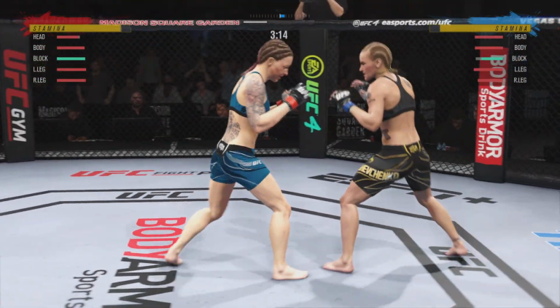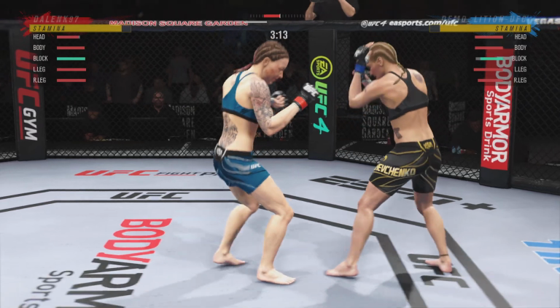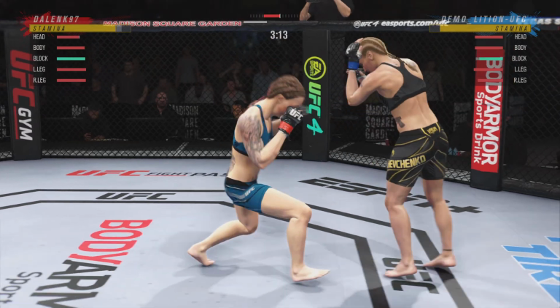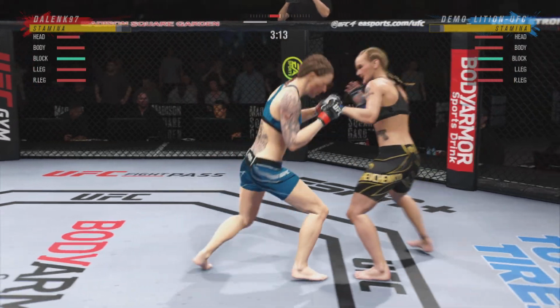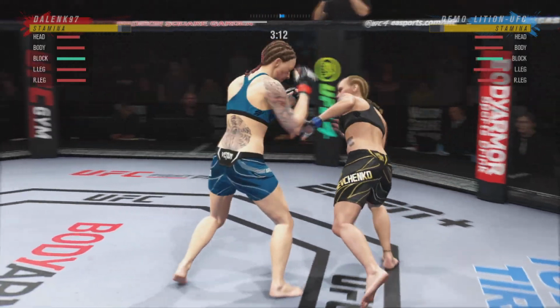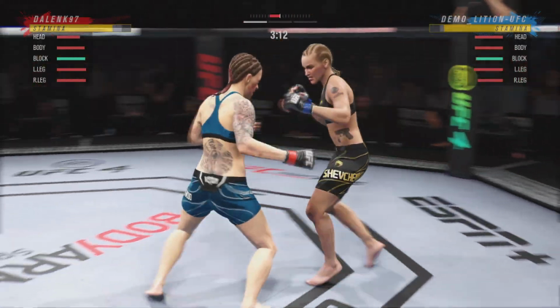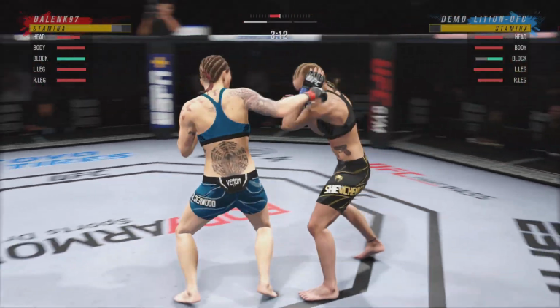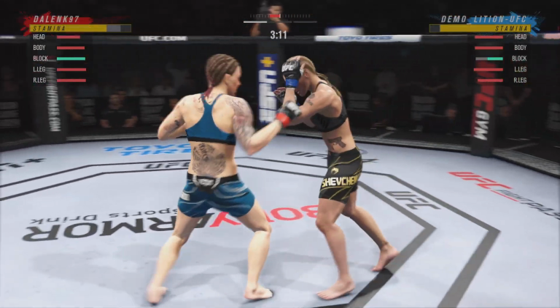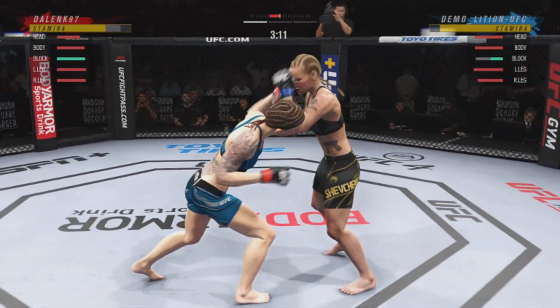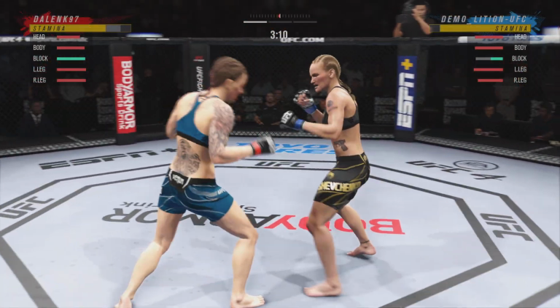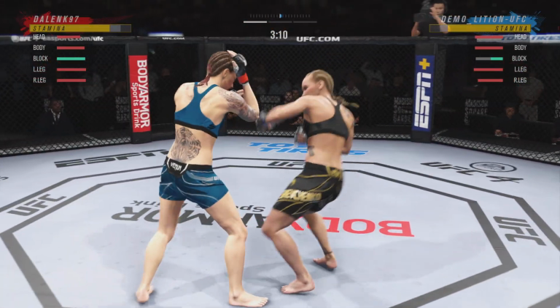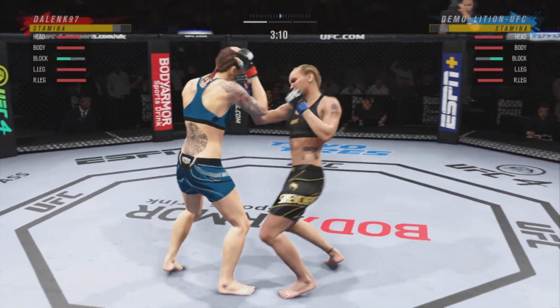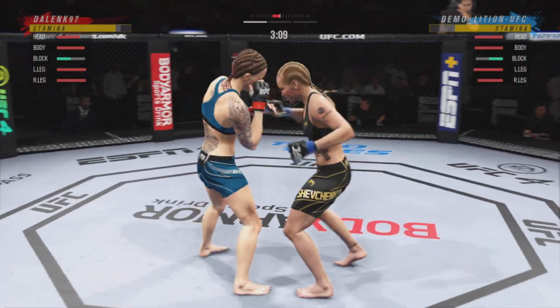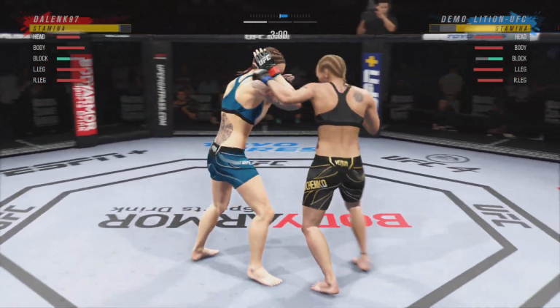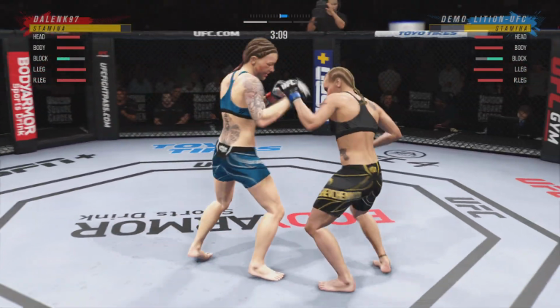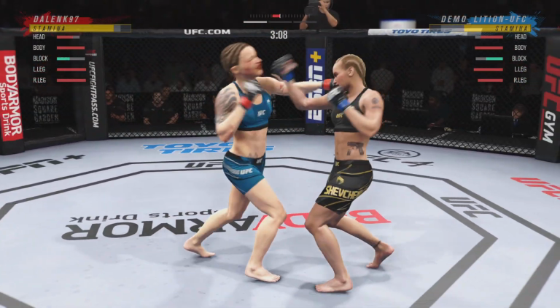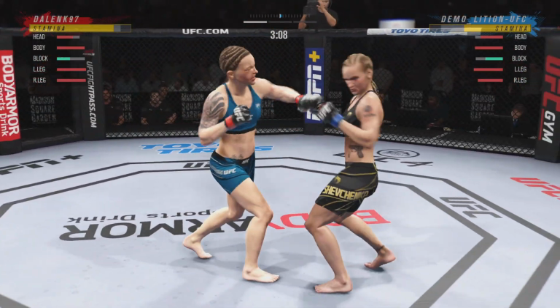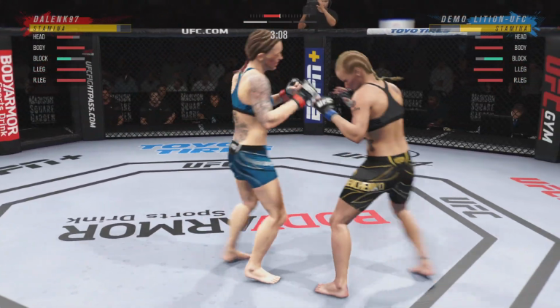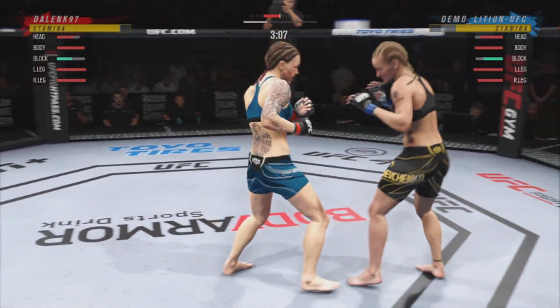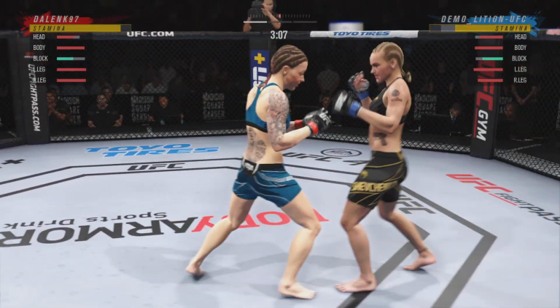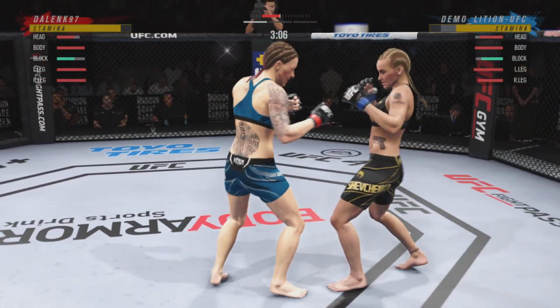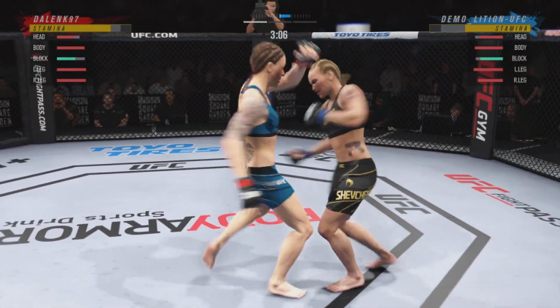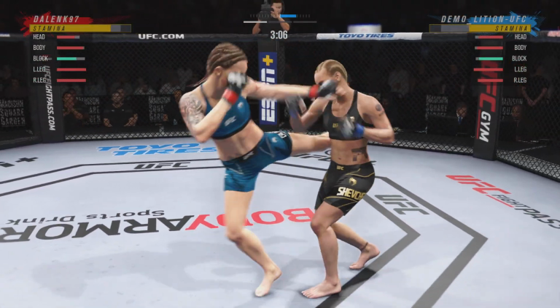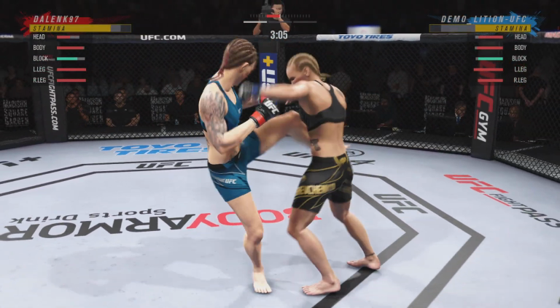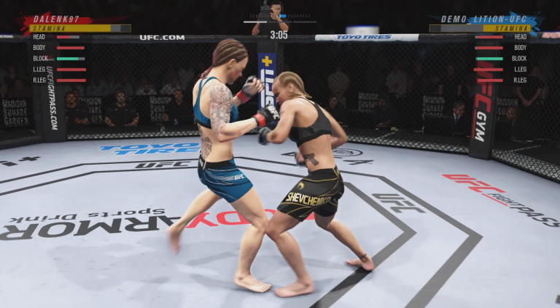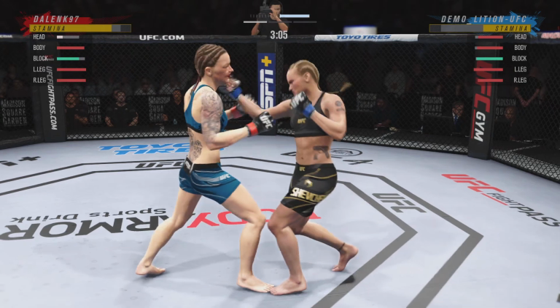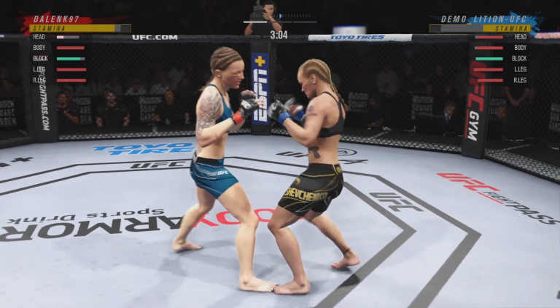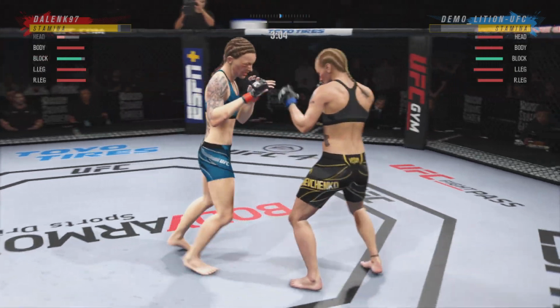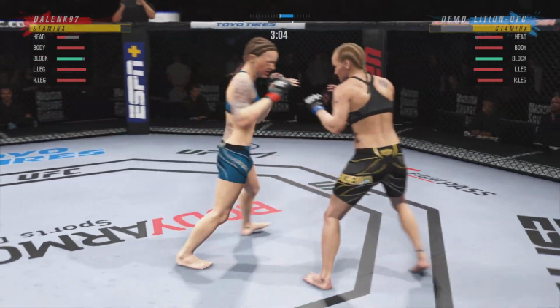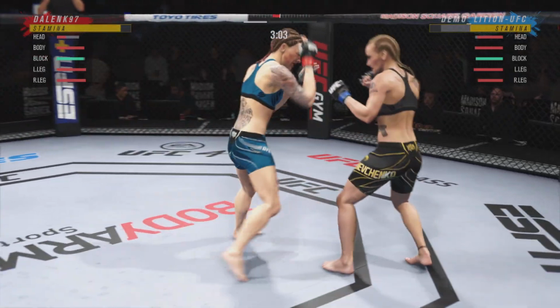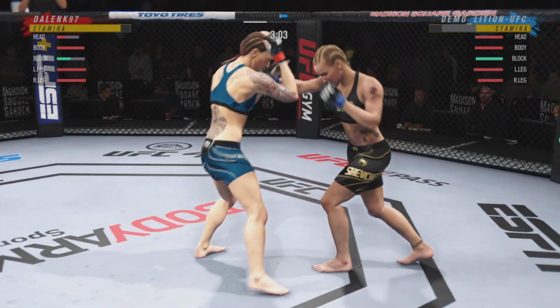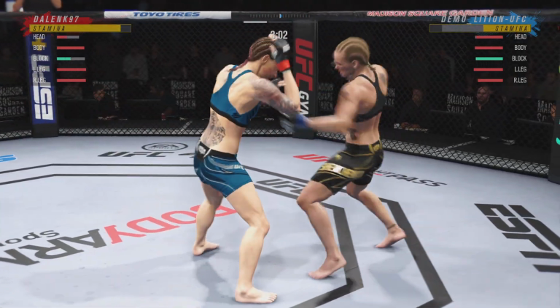Hands up, chin down. She's got a perfect position for defensive boxing. Big shots exchanged in the pocket there.